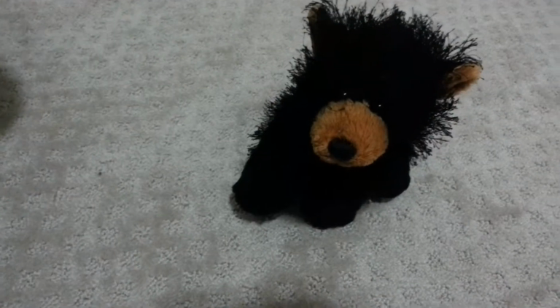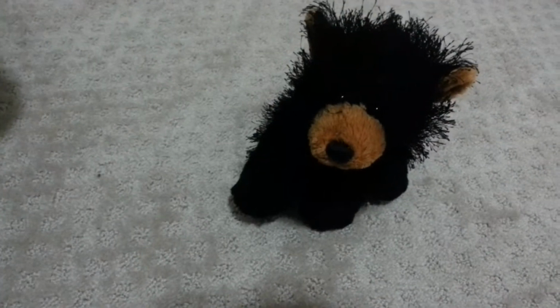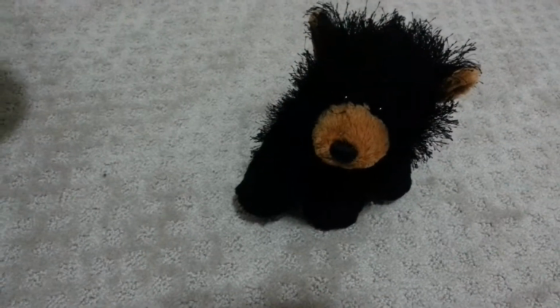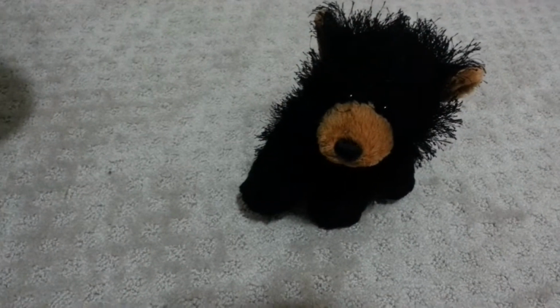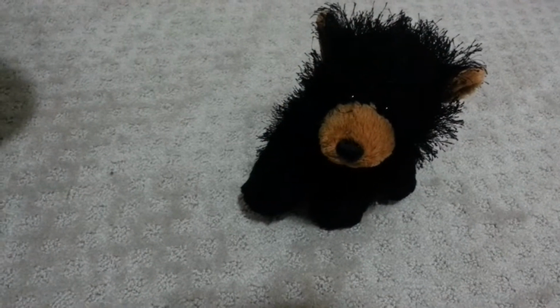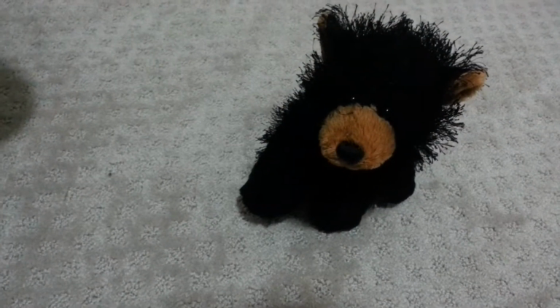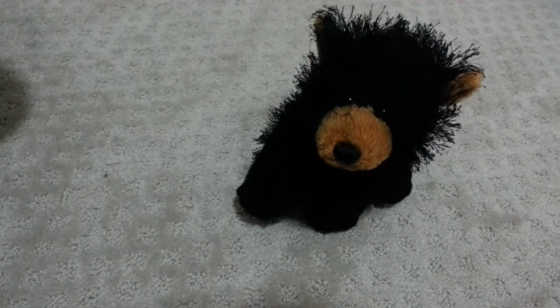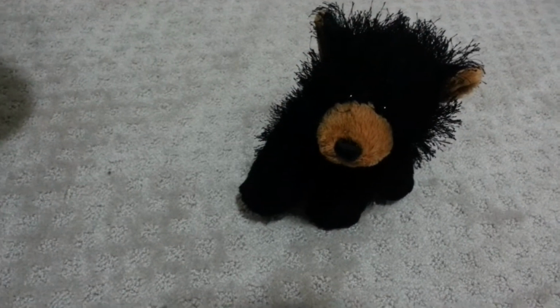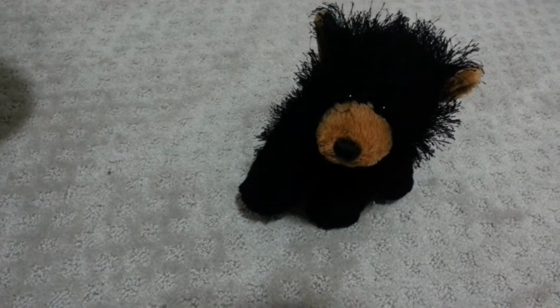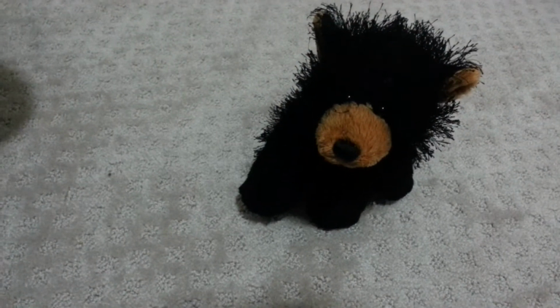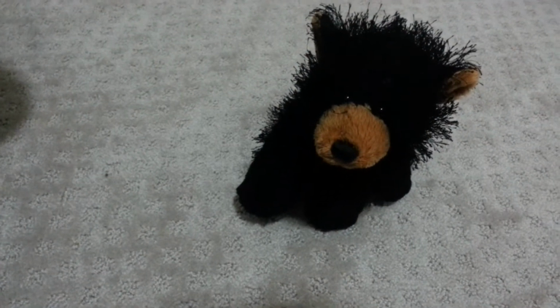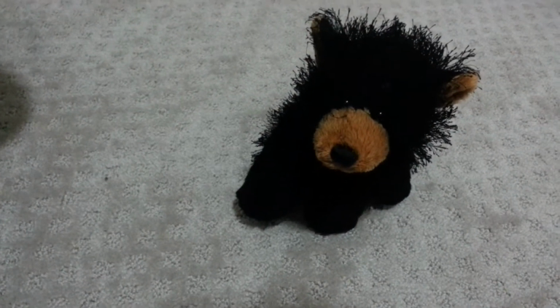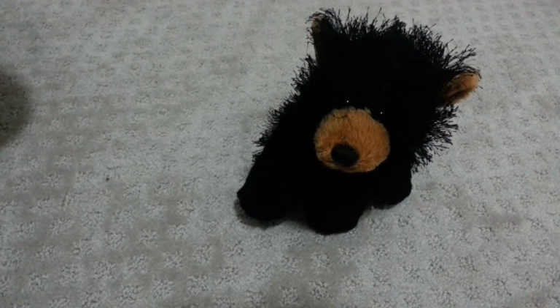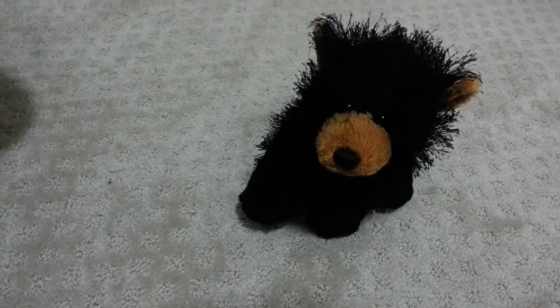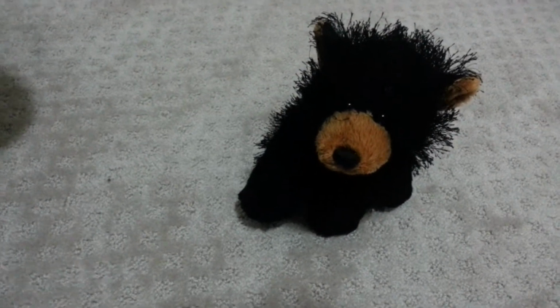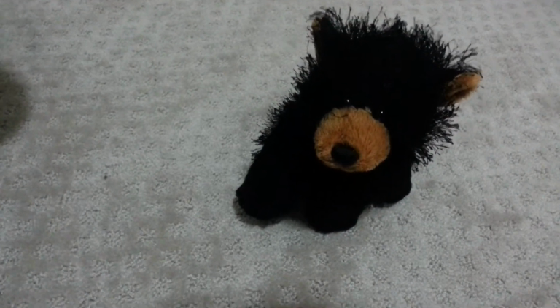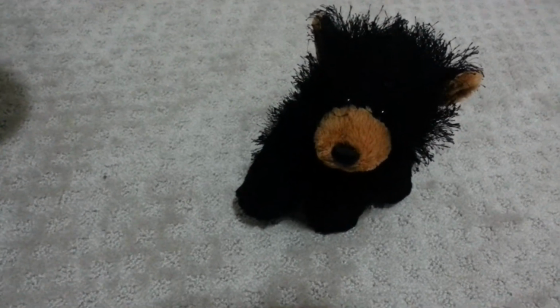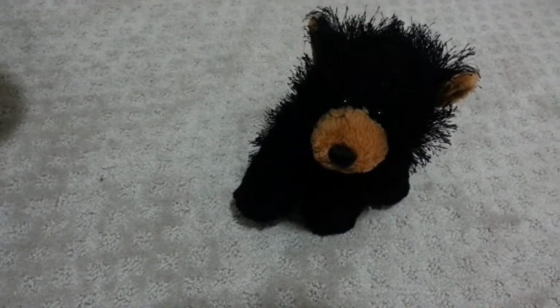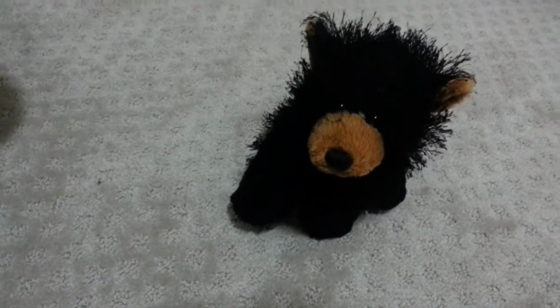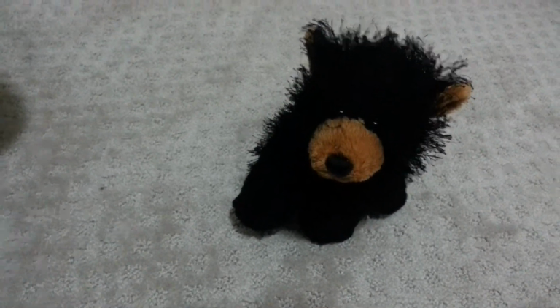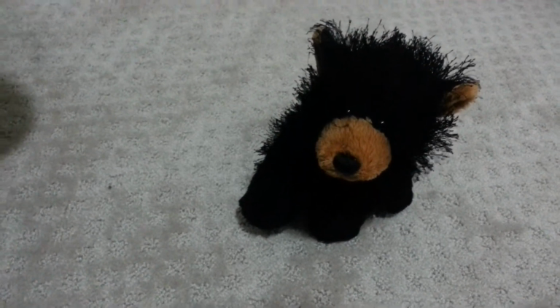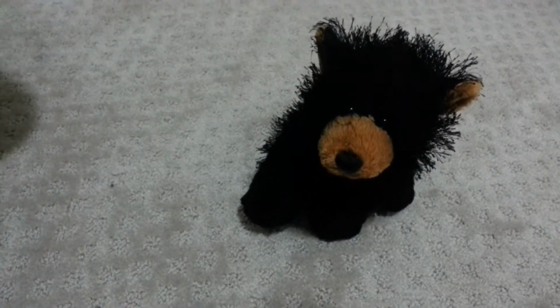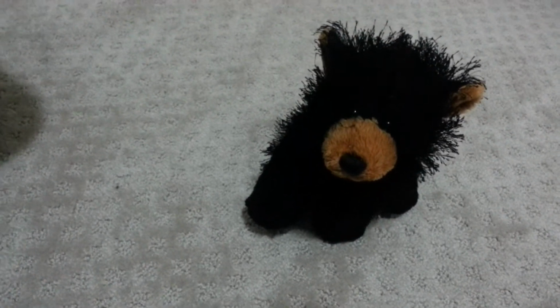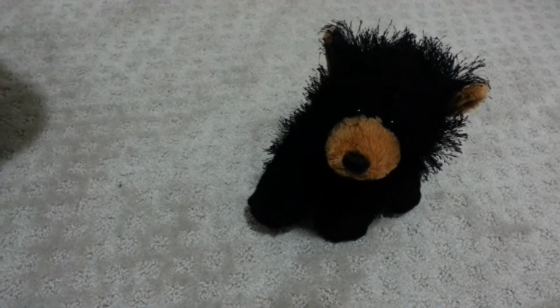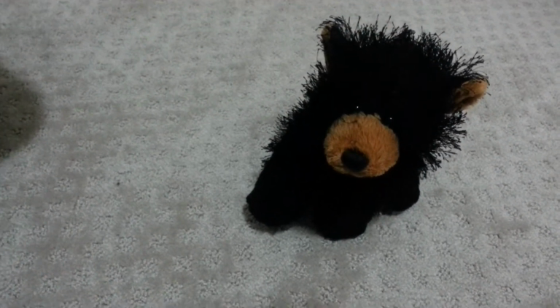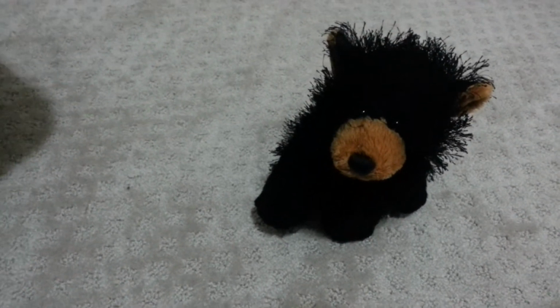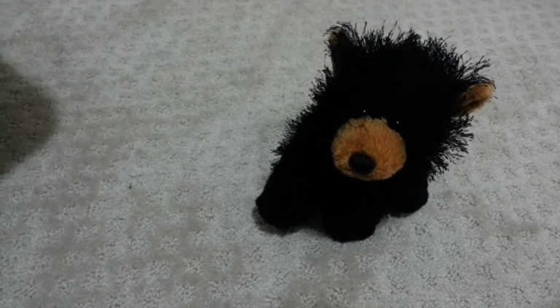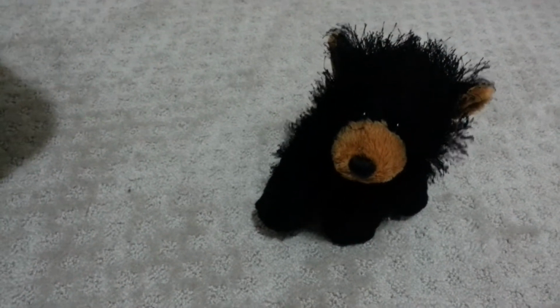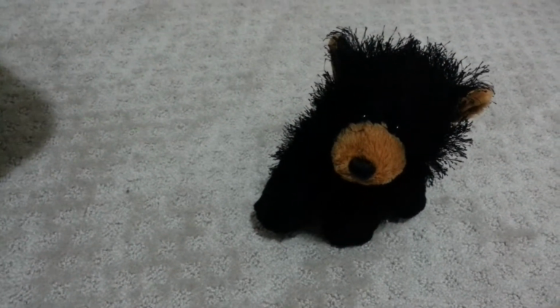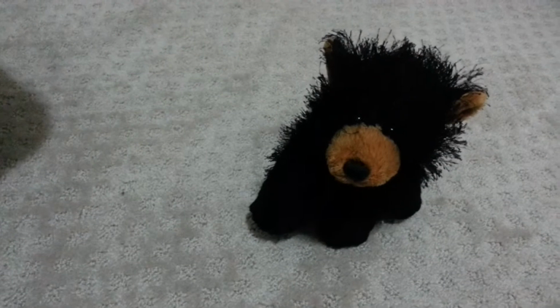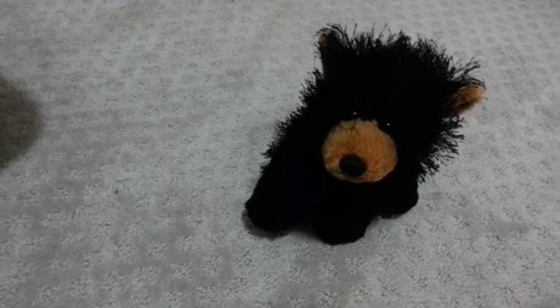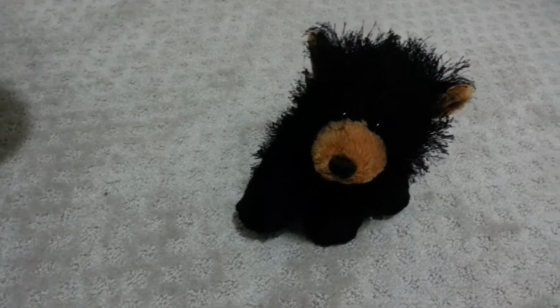Hey guys, this is Darkstar Webkinz and today I will be reviewing the Webkinz Black Bear.